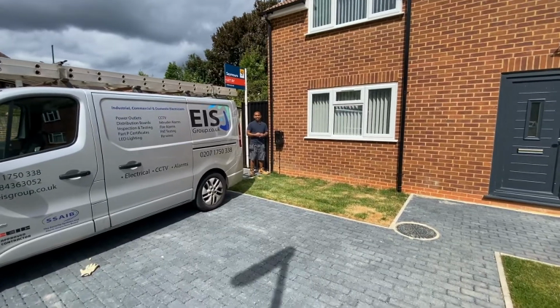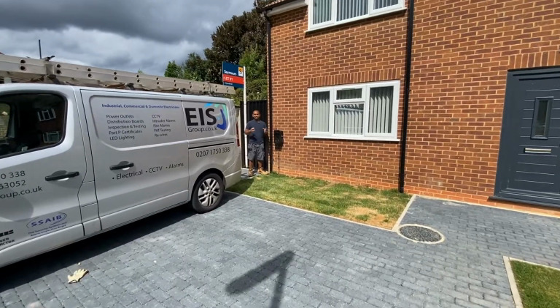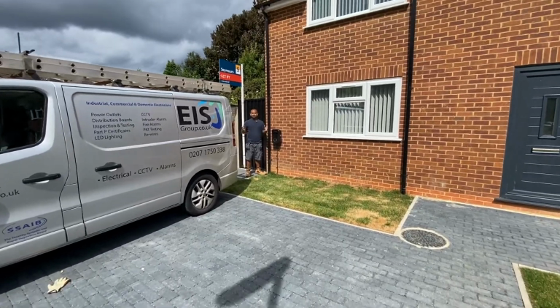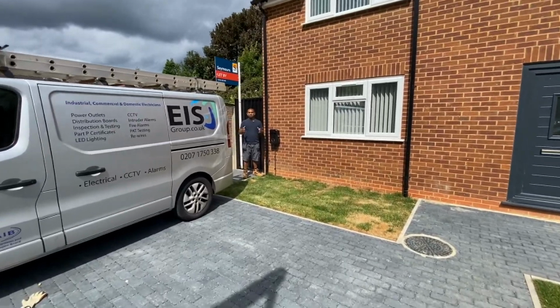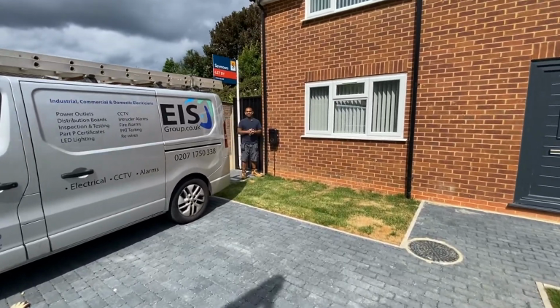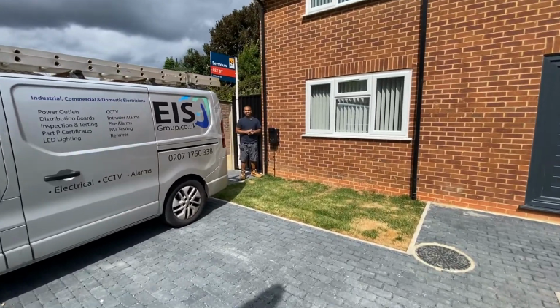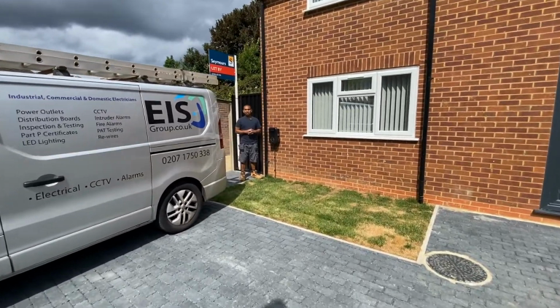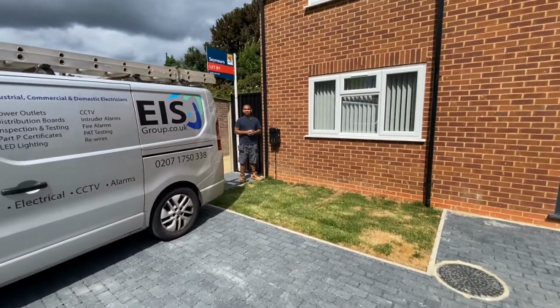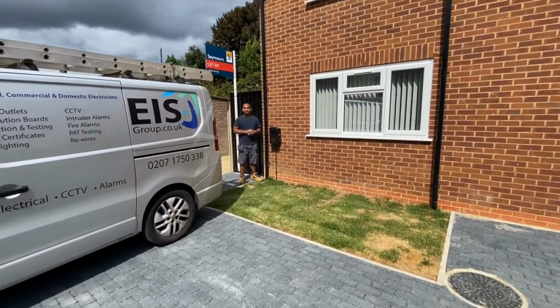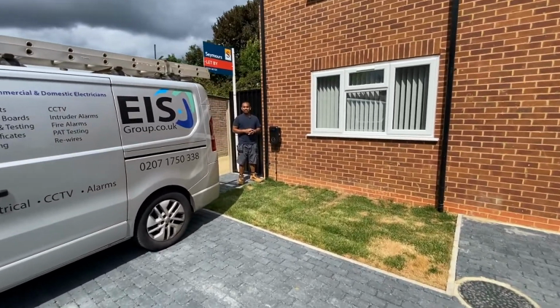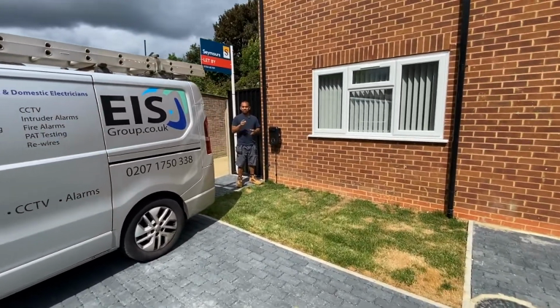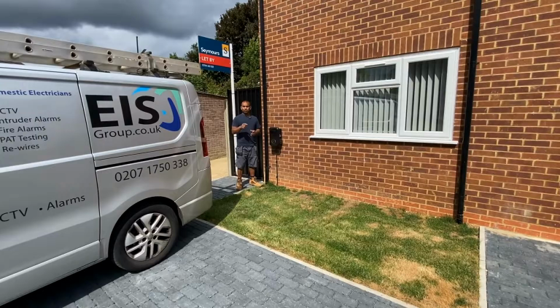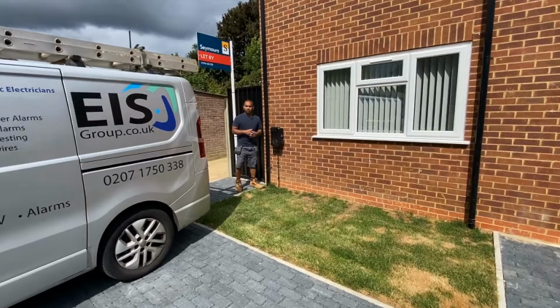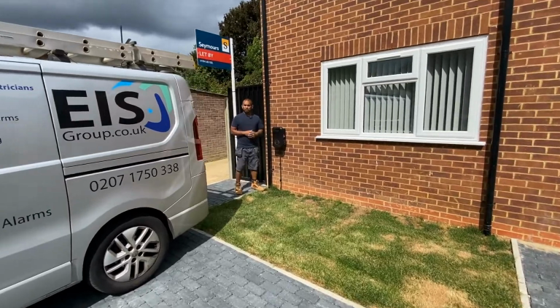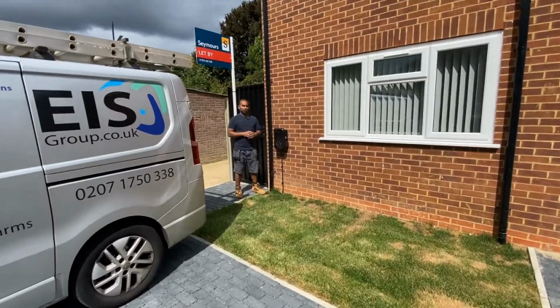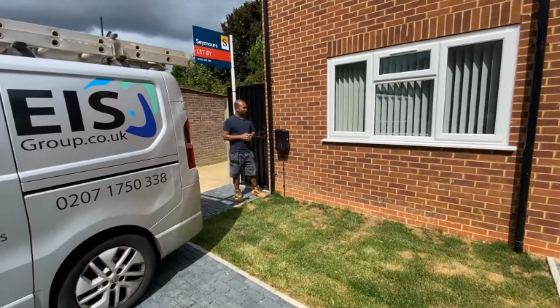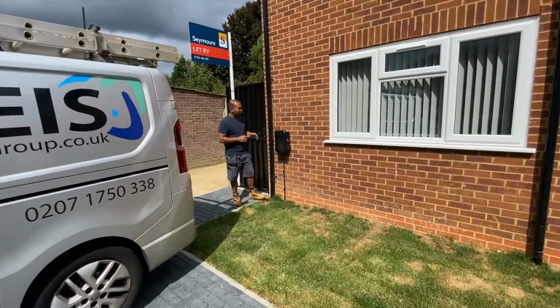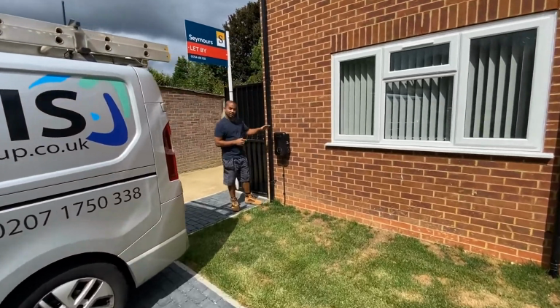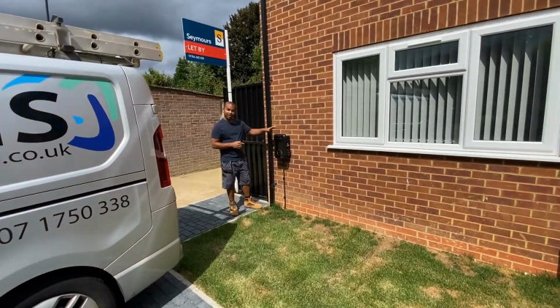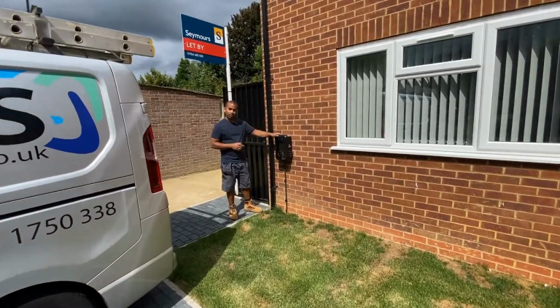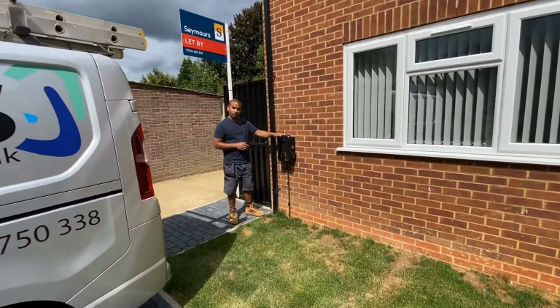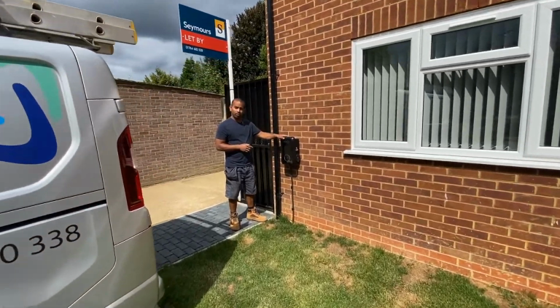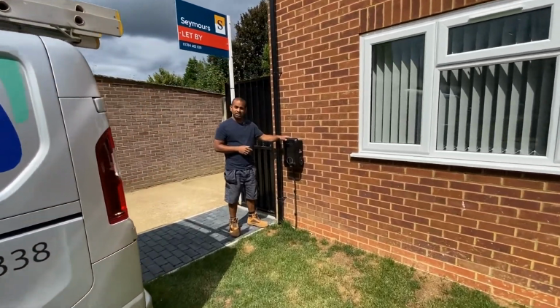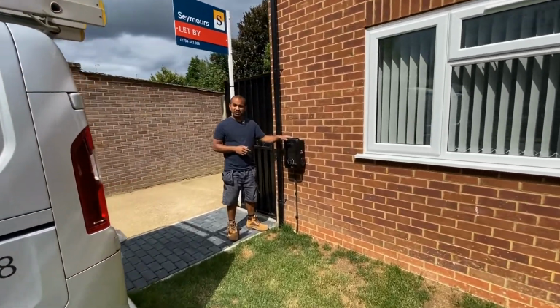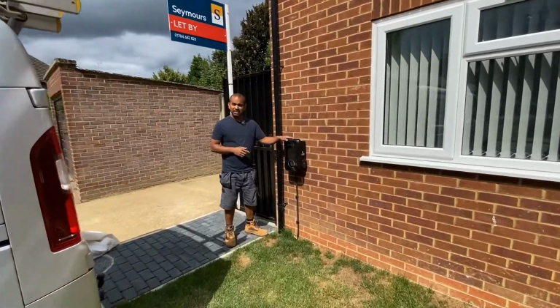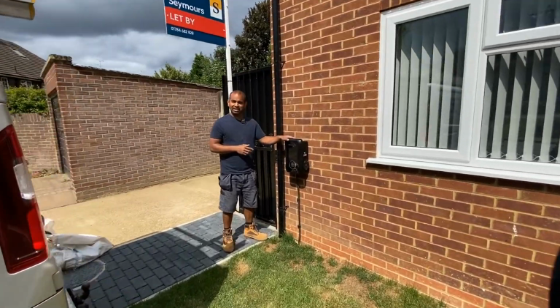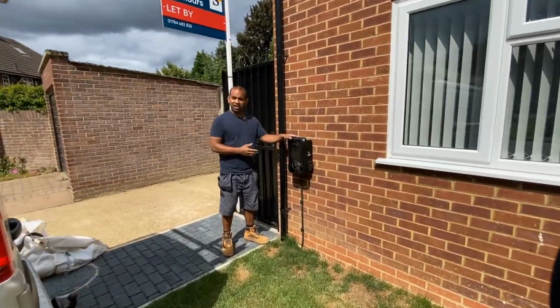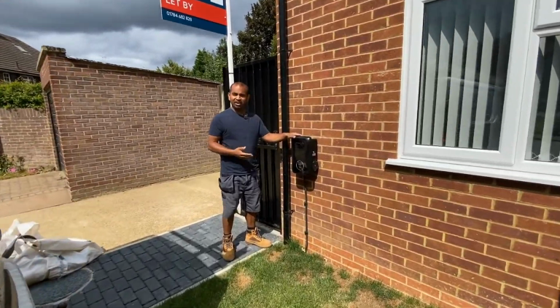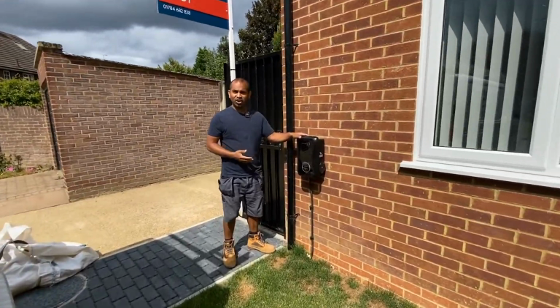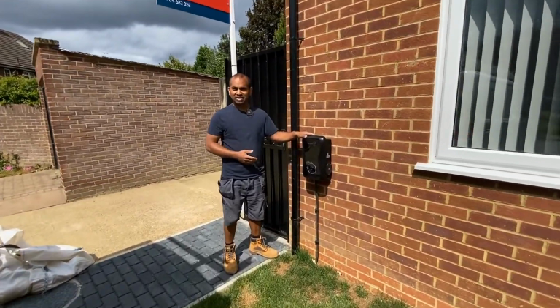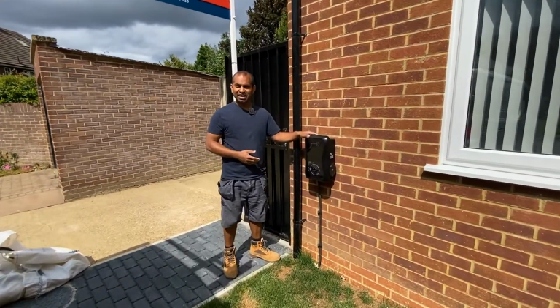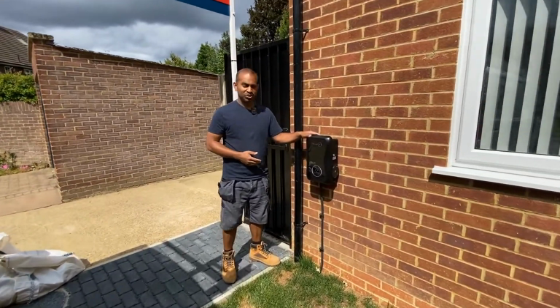Hi, it's Russ from EIS Electrical. In this short video we're going to quickly take a look at one of our recent electric car charge installations.